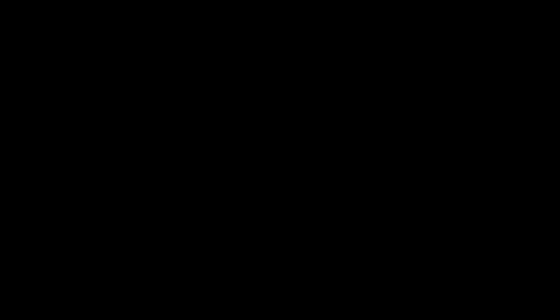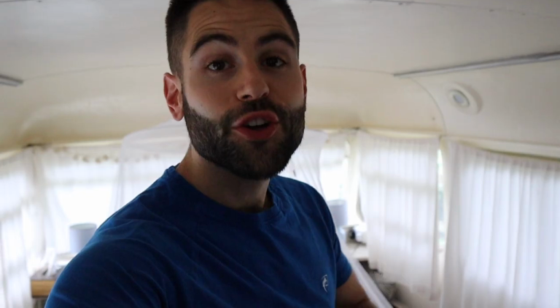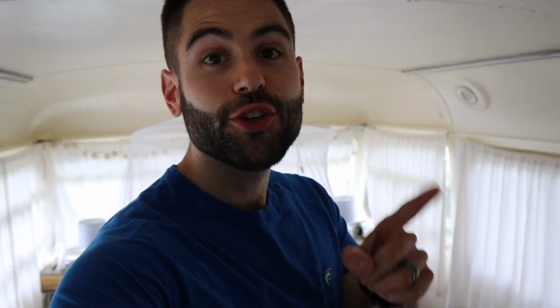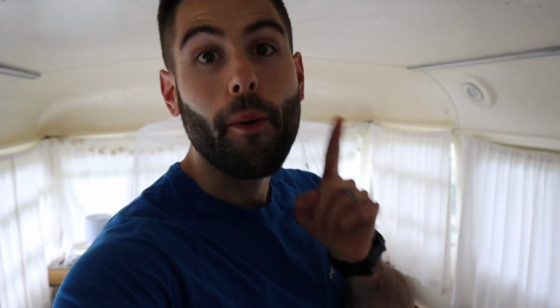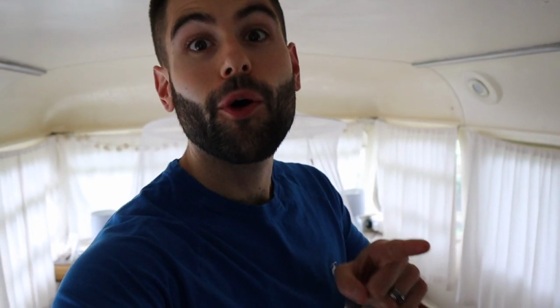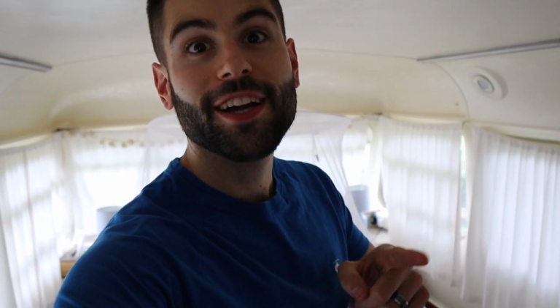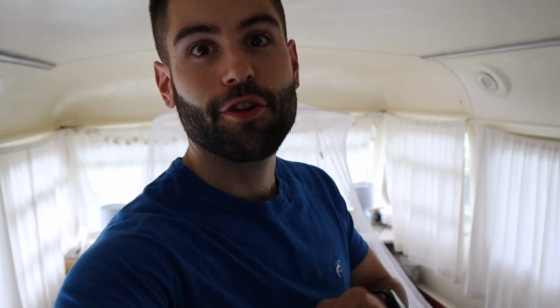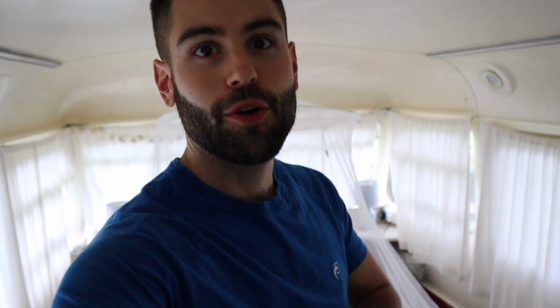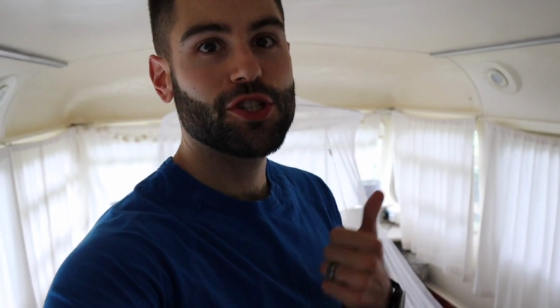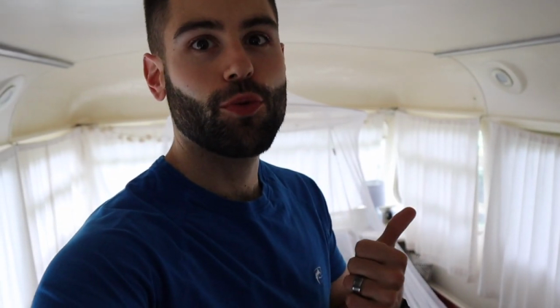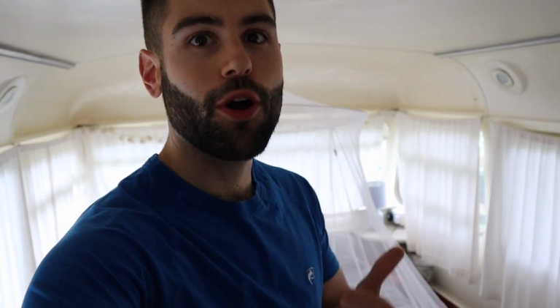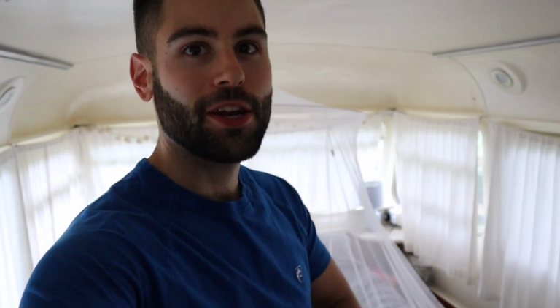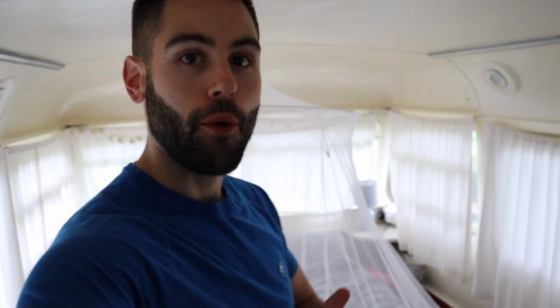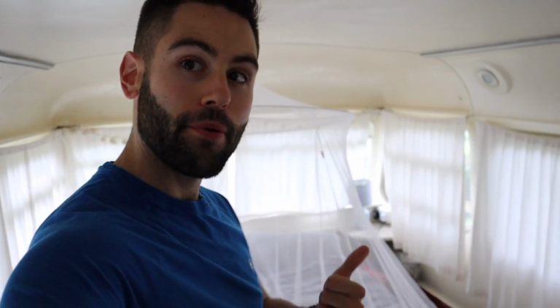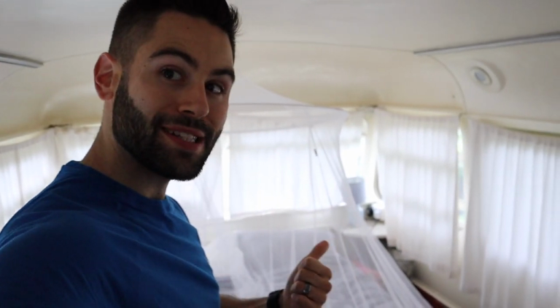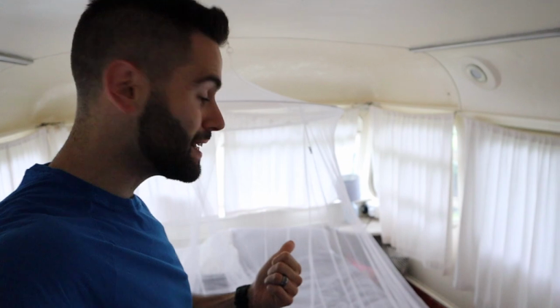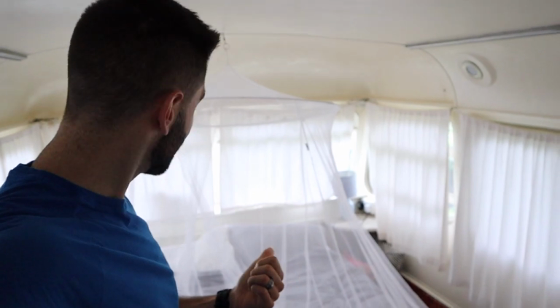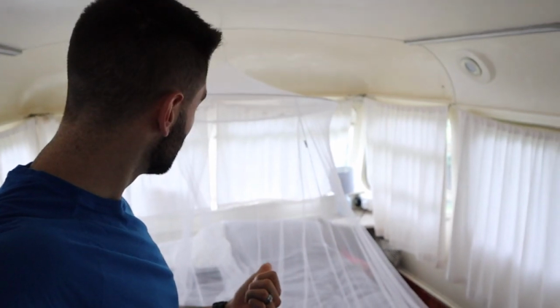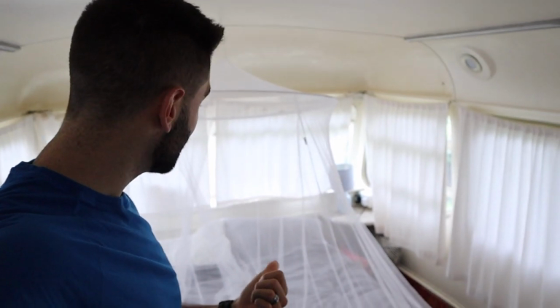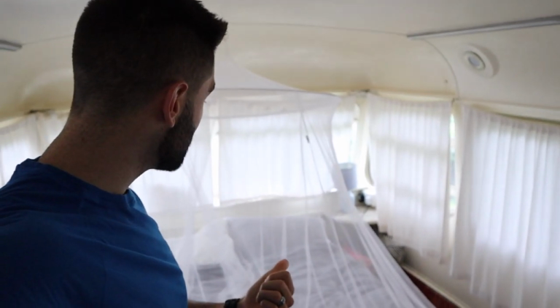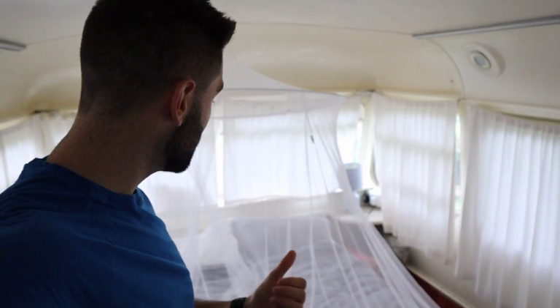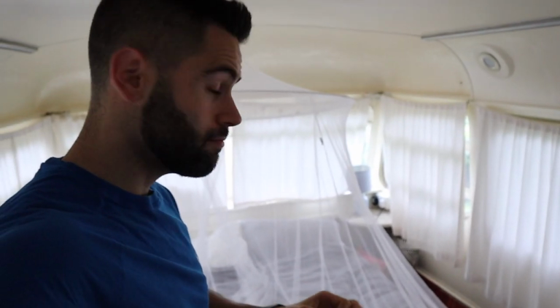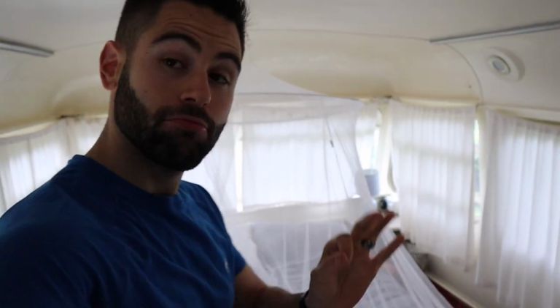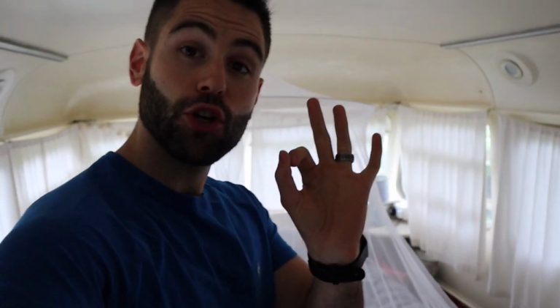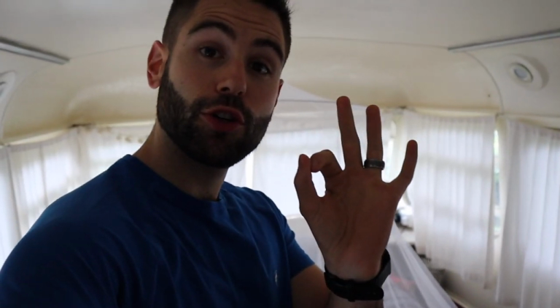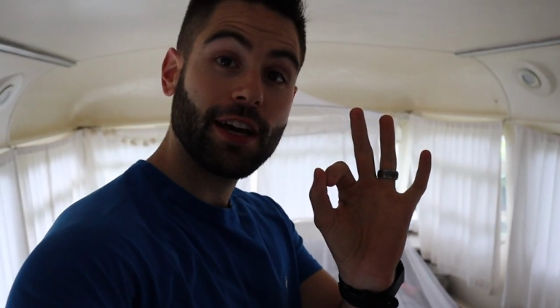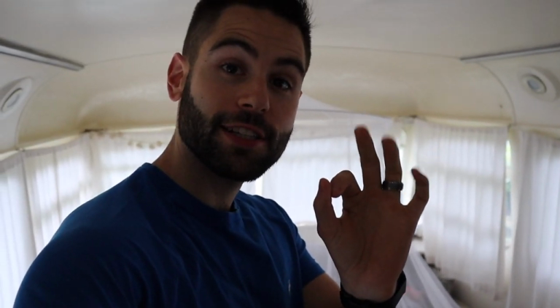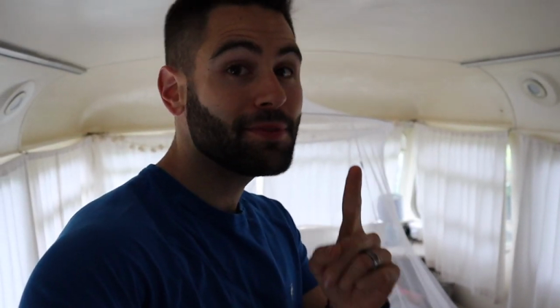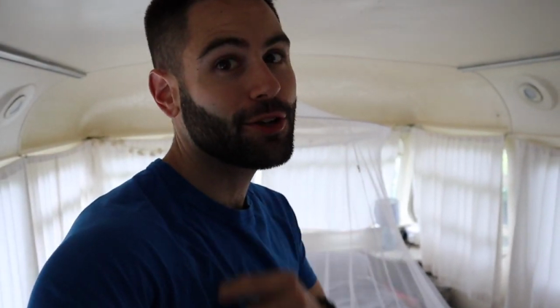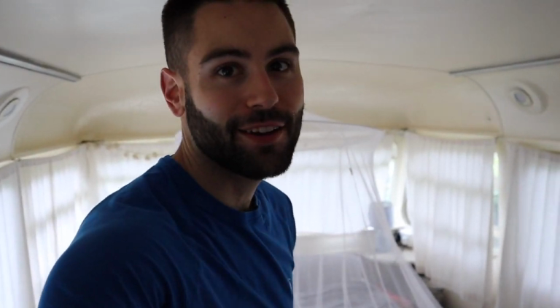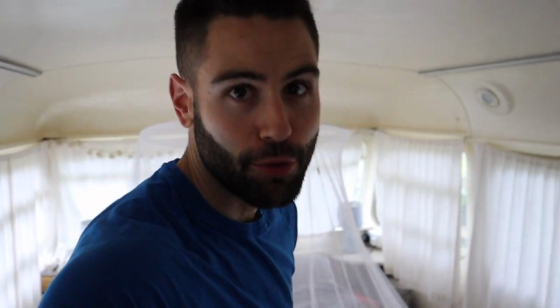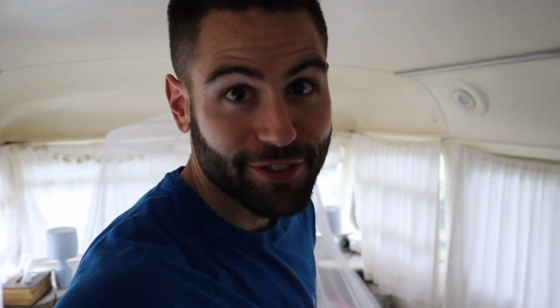Good morning everyone! We just woke up in our princess-looking bed — had a great night of sleep. Now it's time for breakfast.